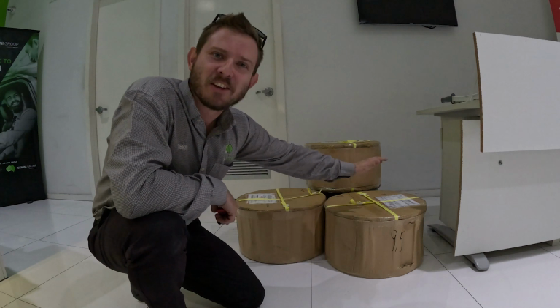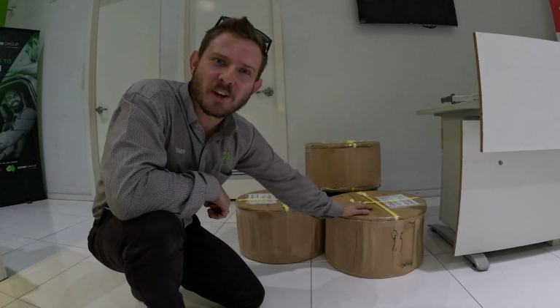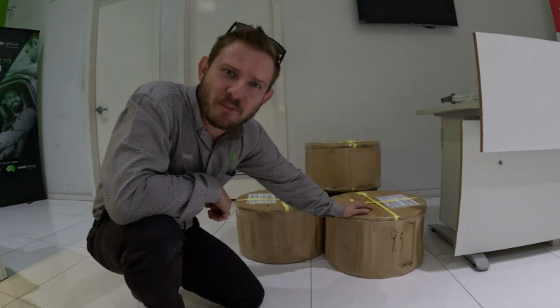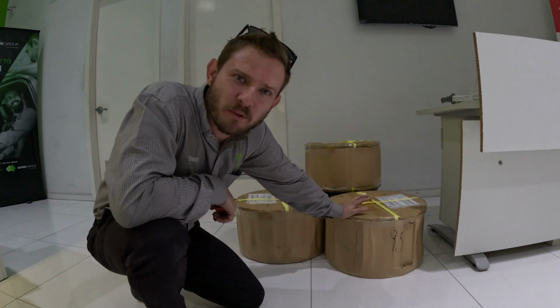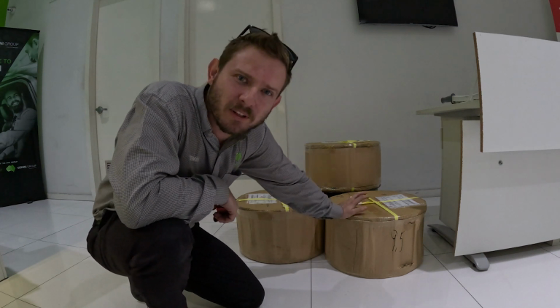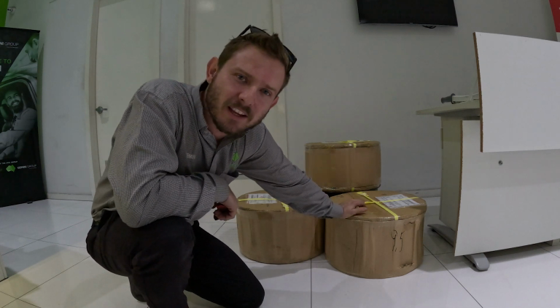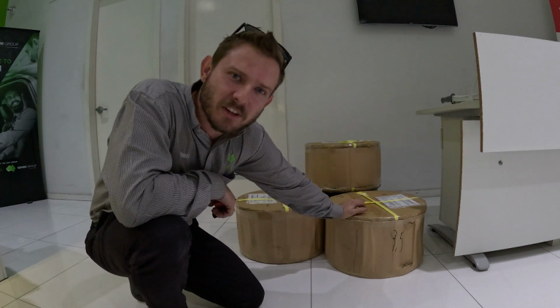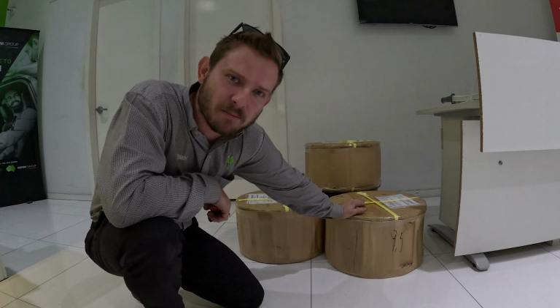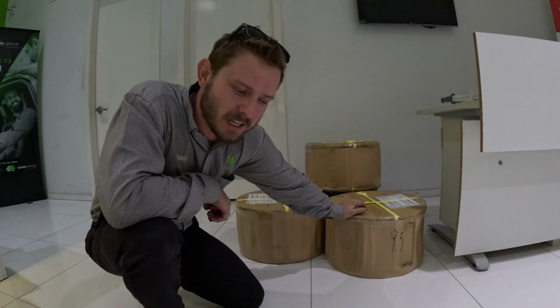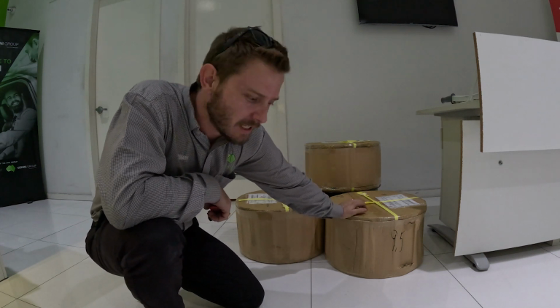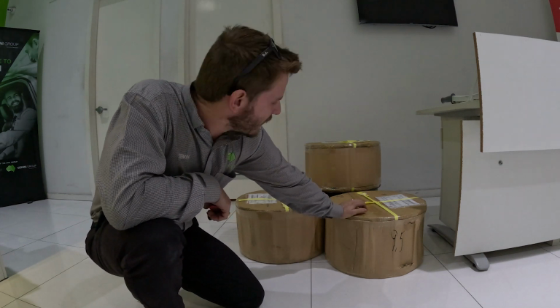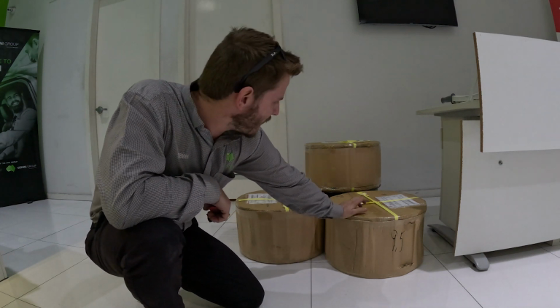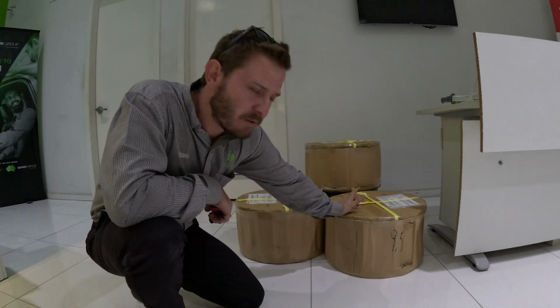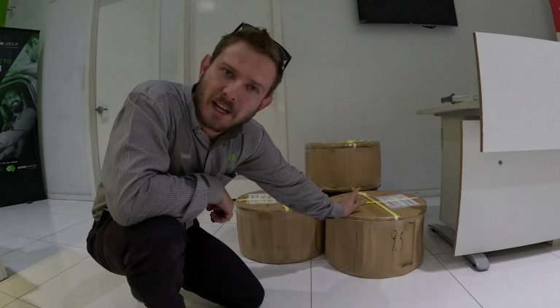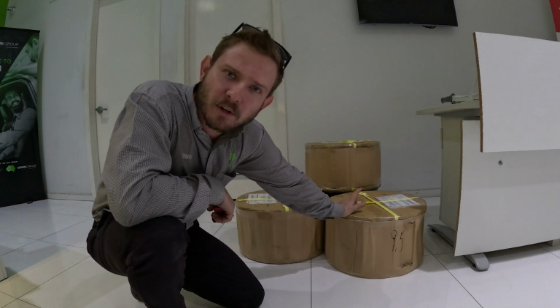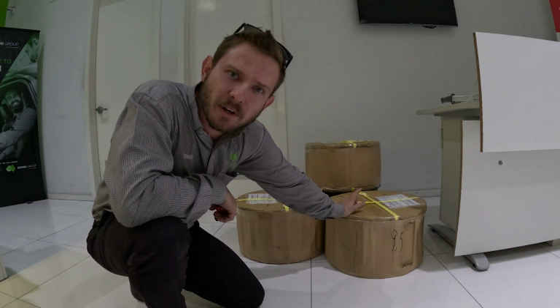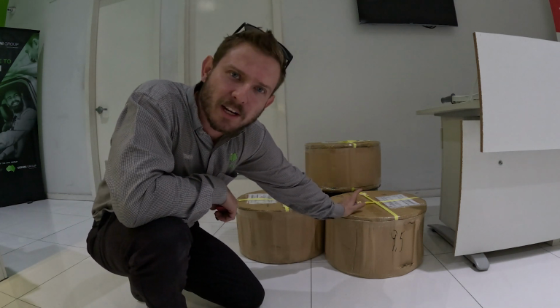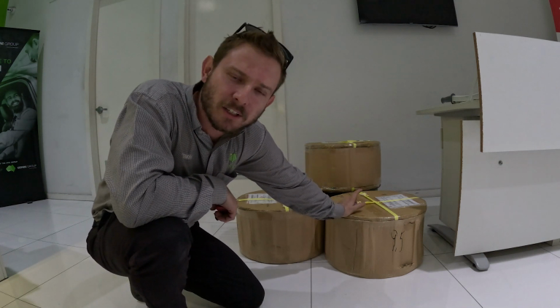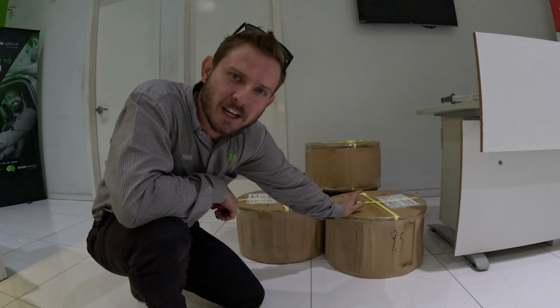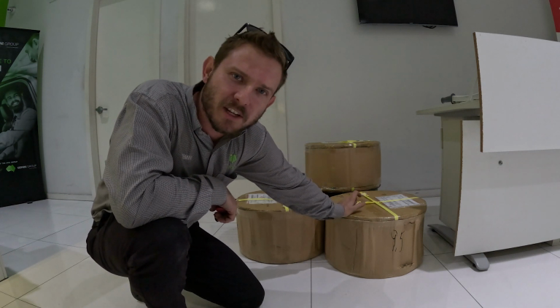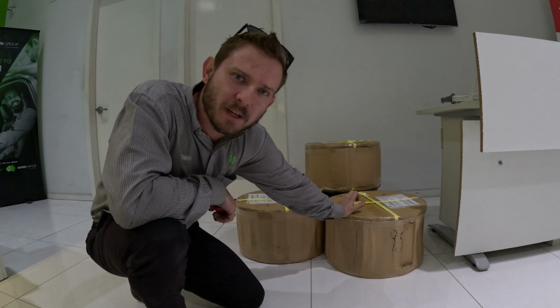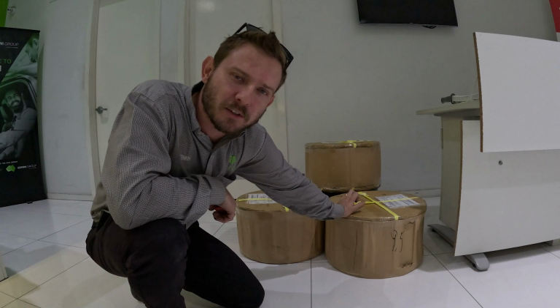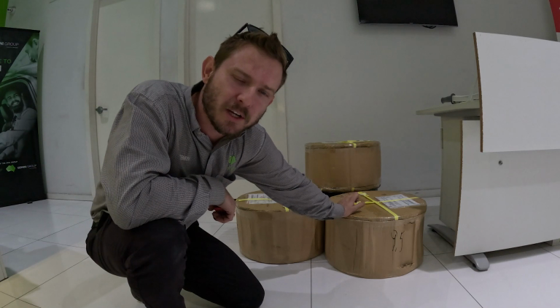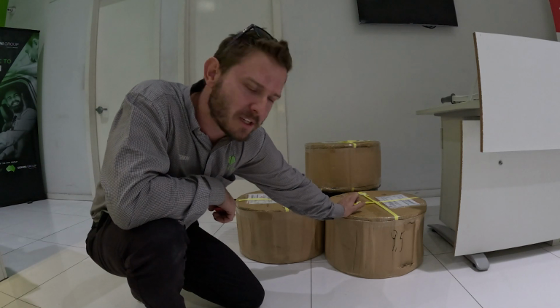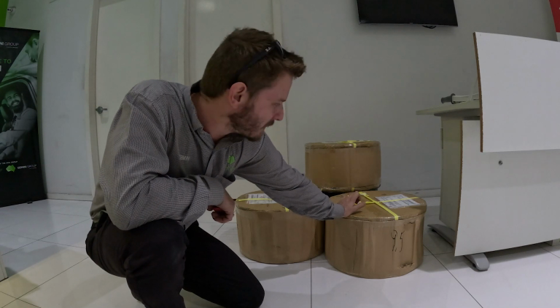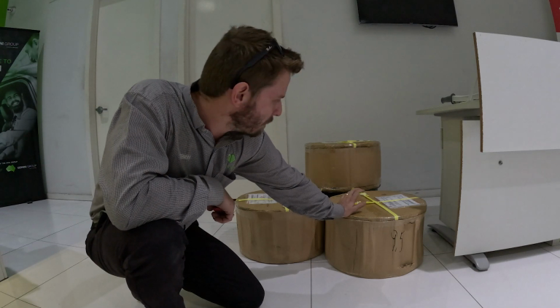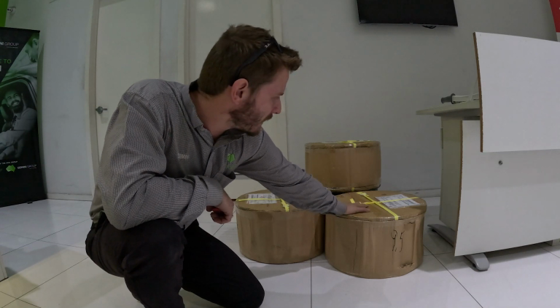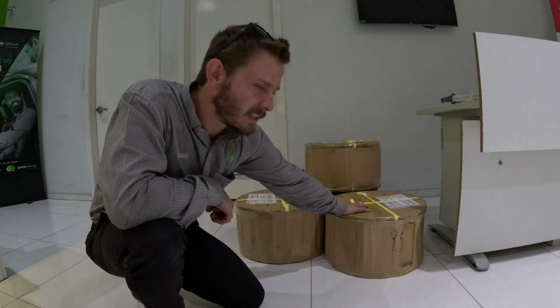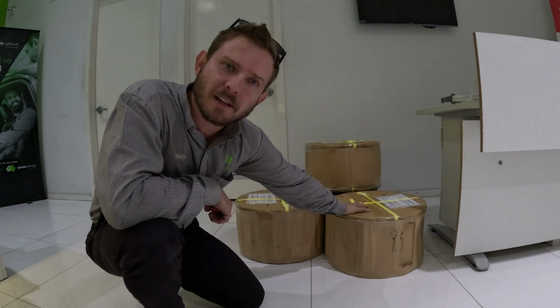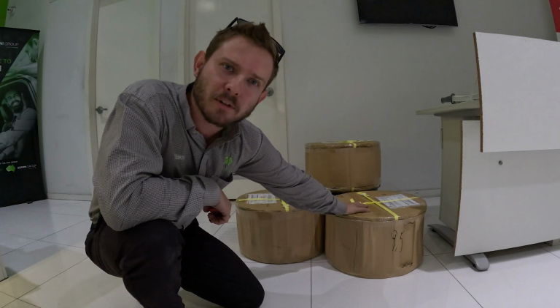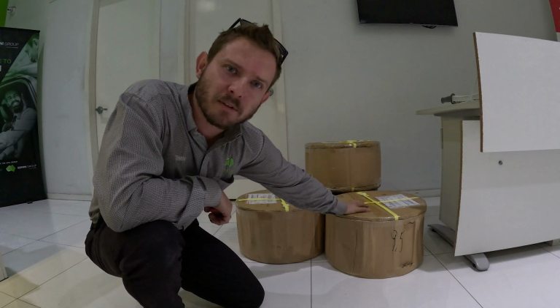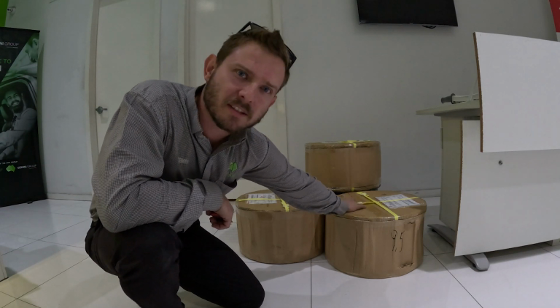My fourth wheel has turned up today. I have already unboxed one and had a sneak peek — I couldn't help myself — but let's unbox the rest.